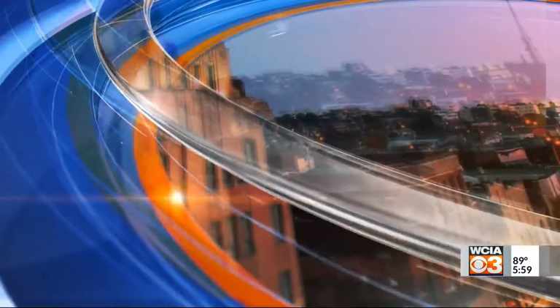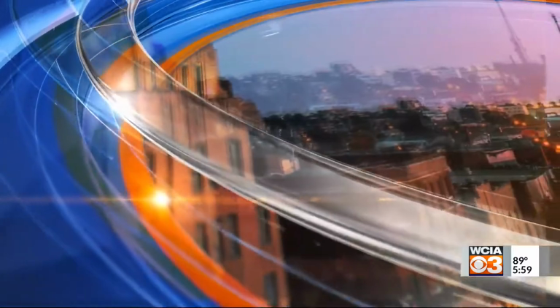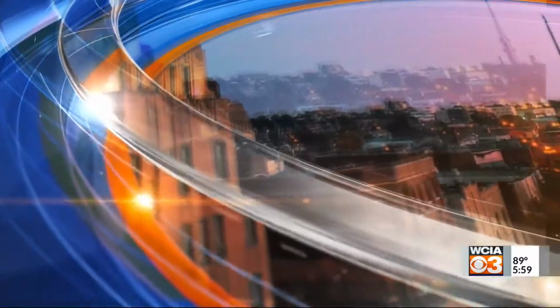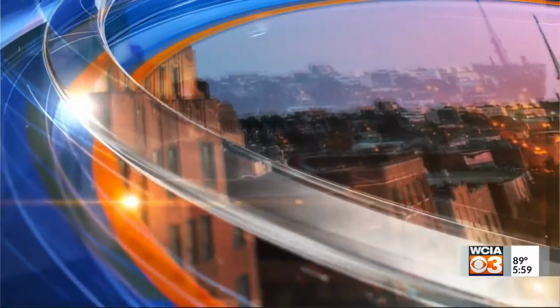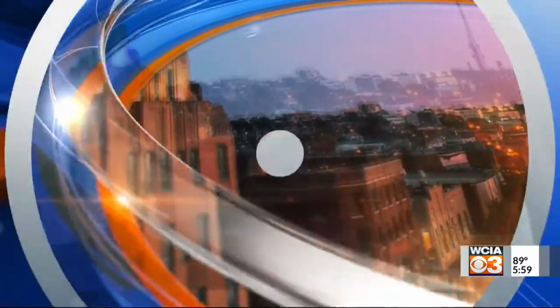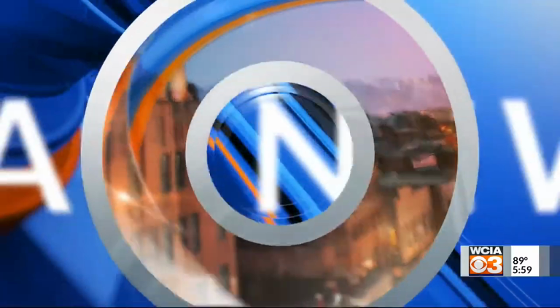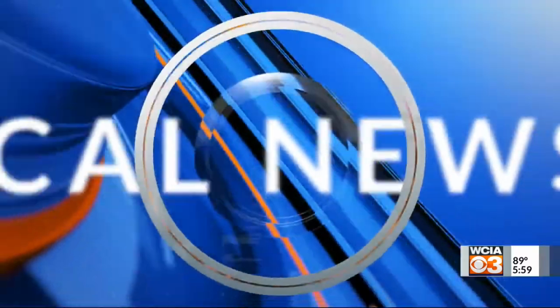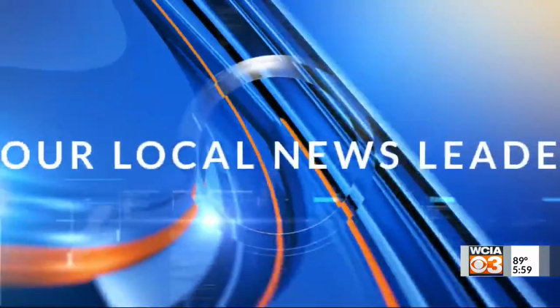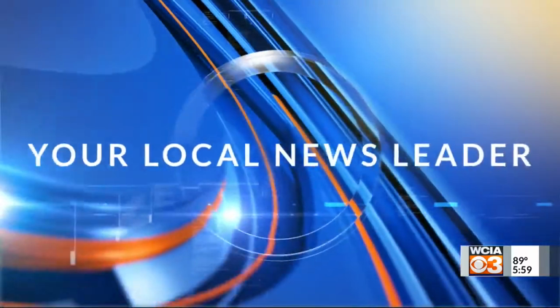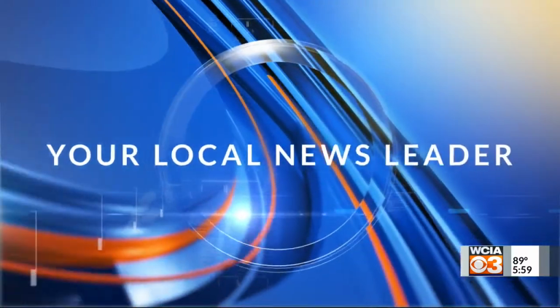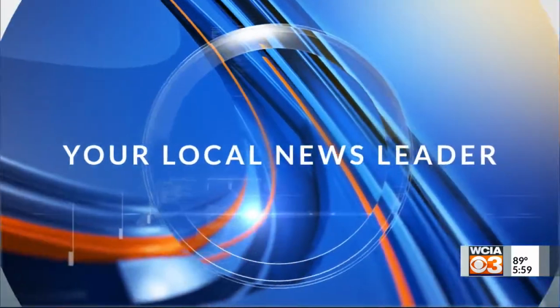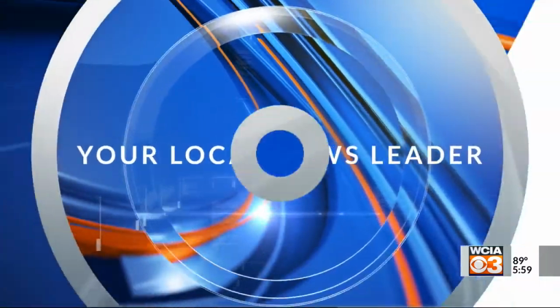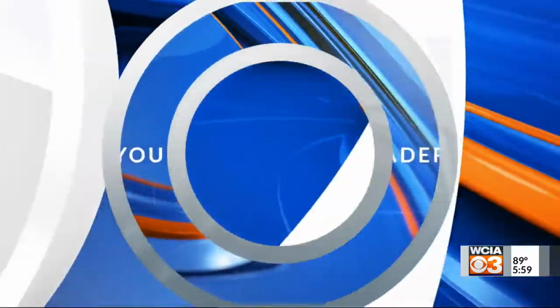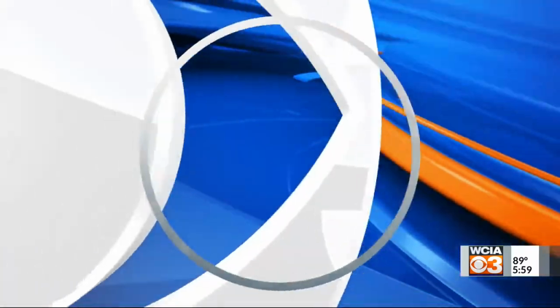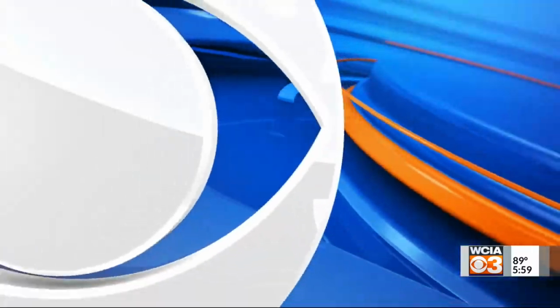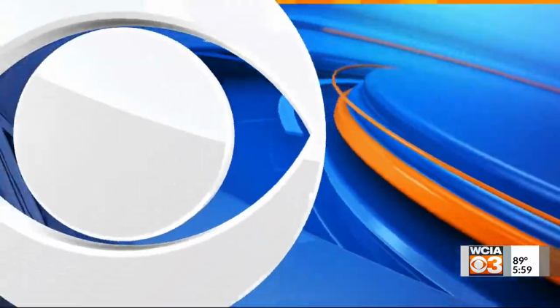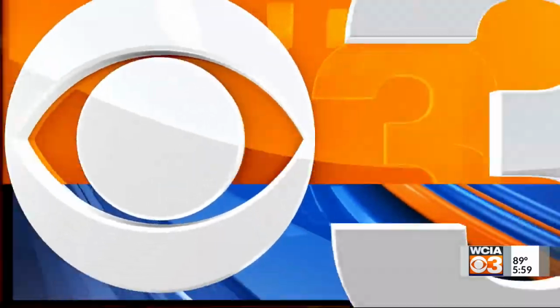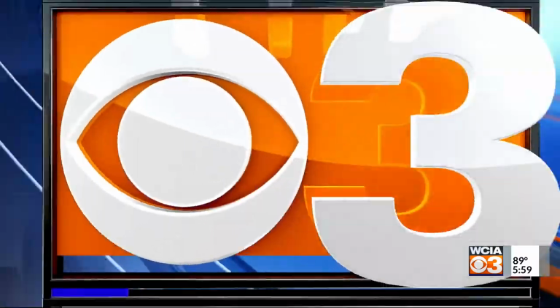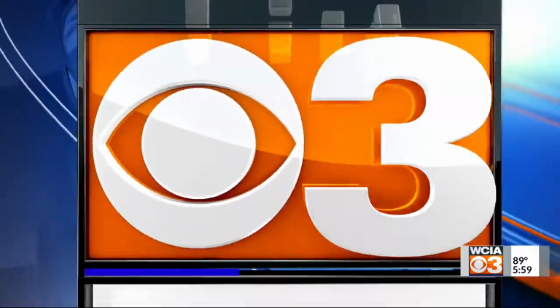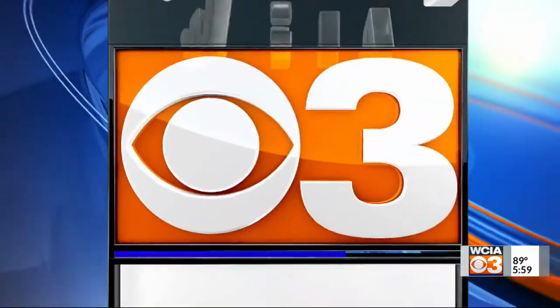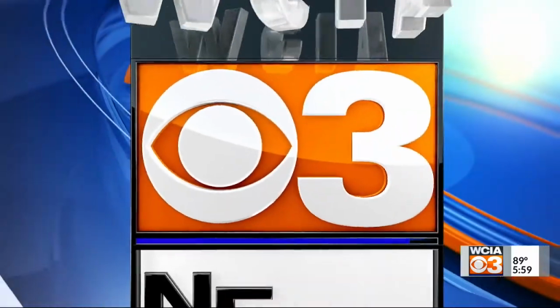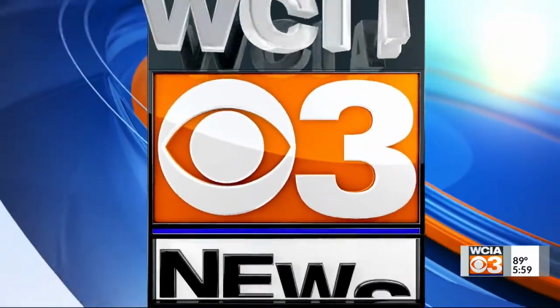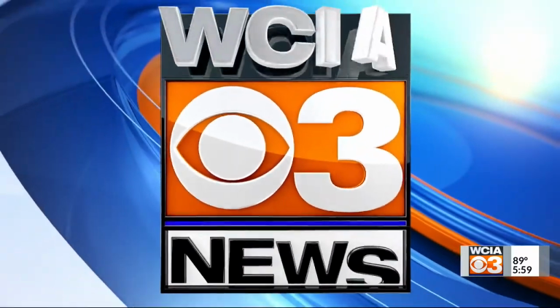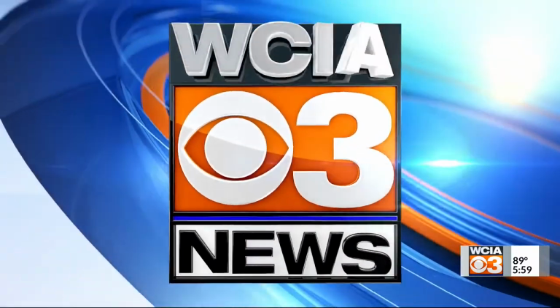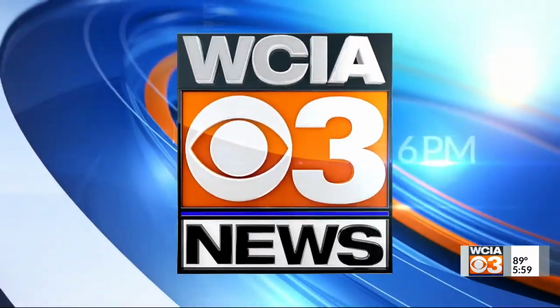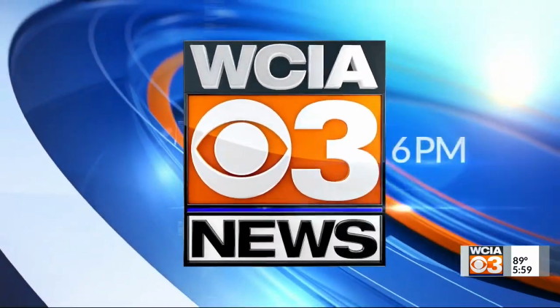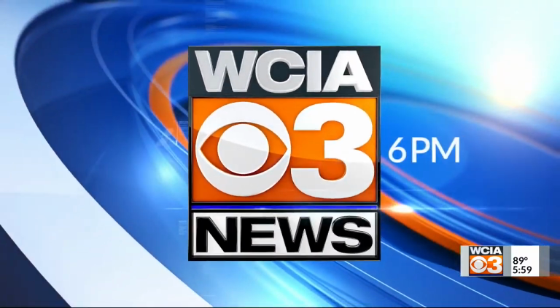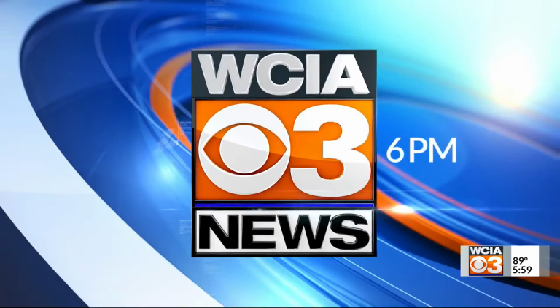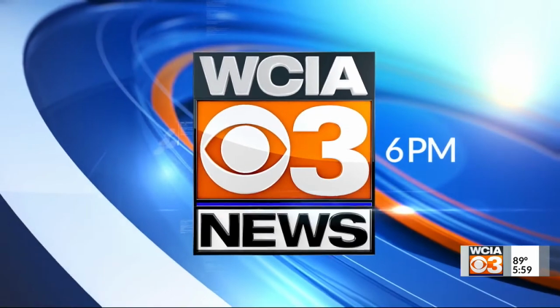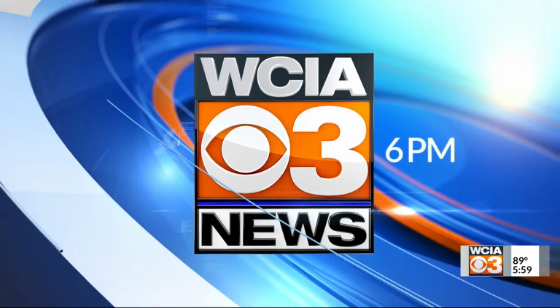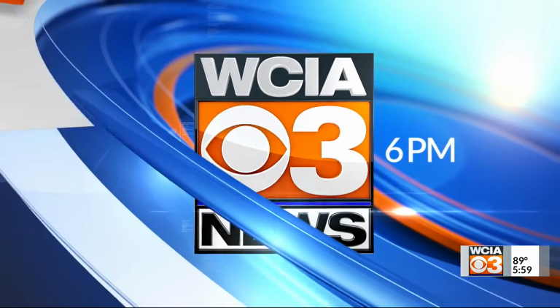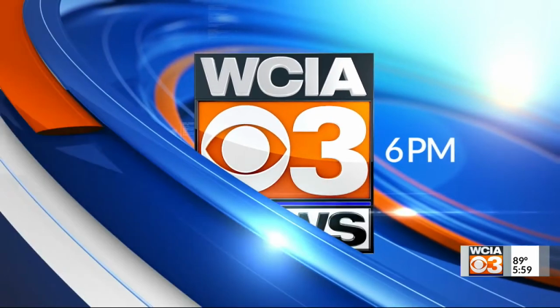You're watching your local news leader. This is WCIA 3 News at 6.